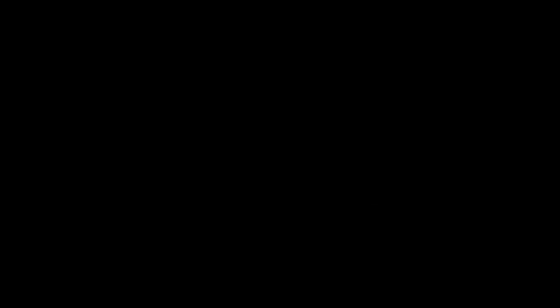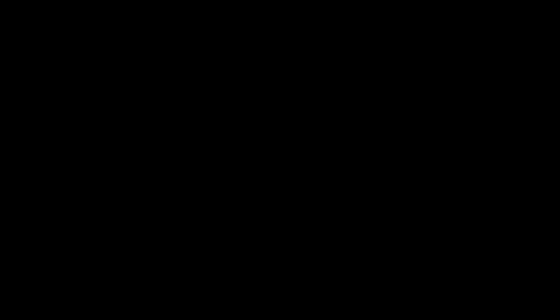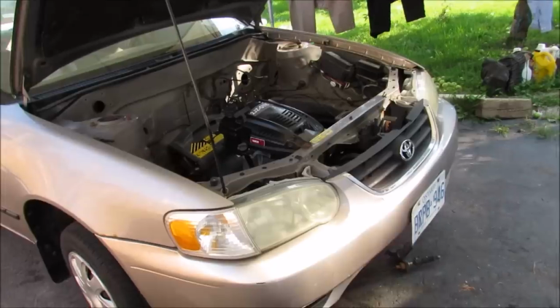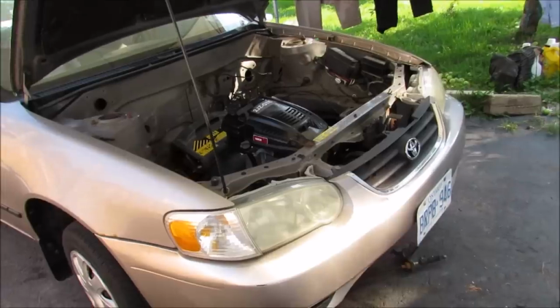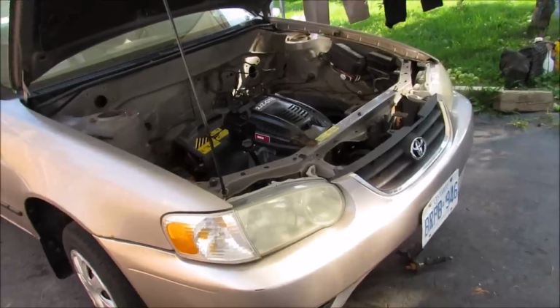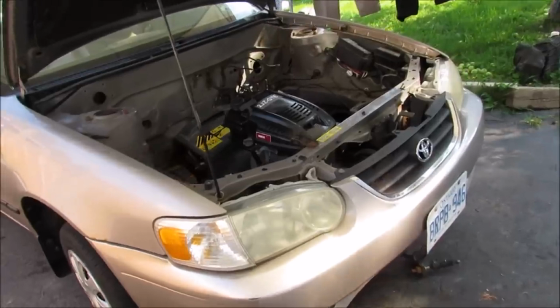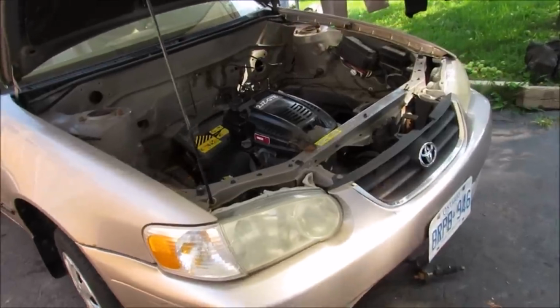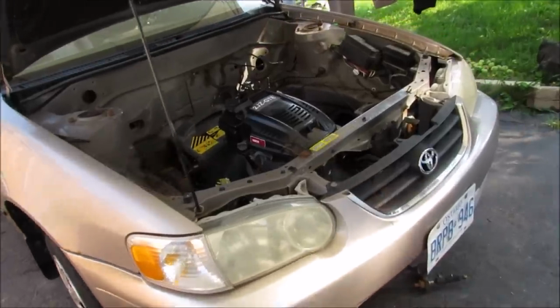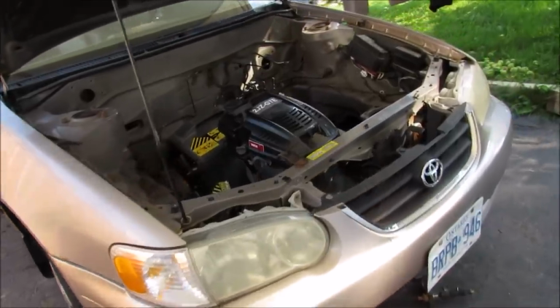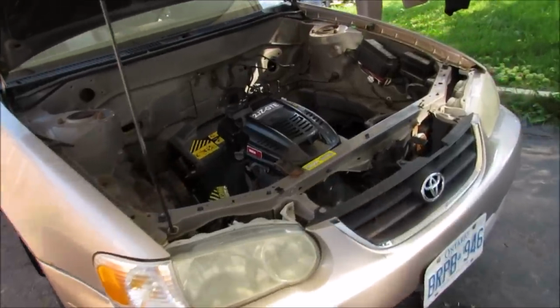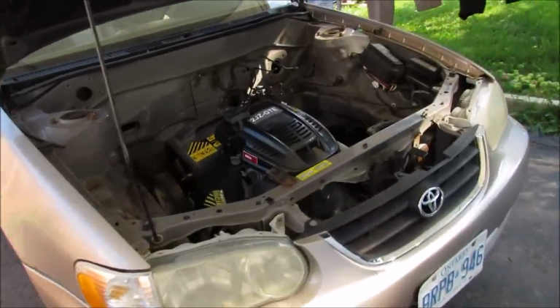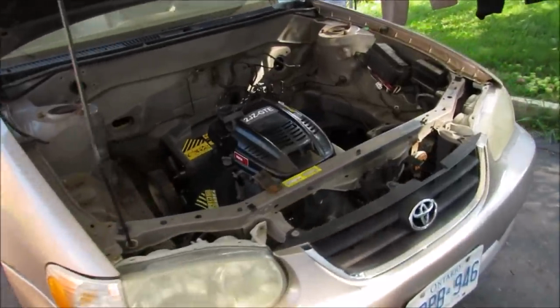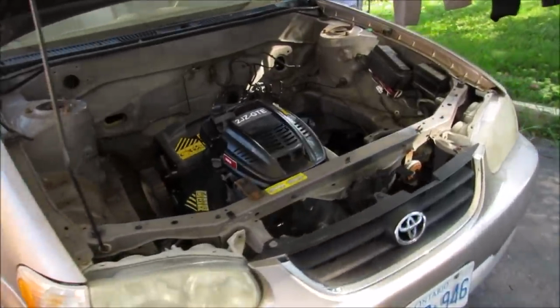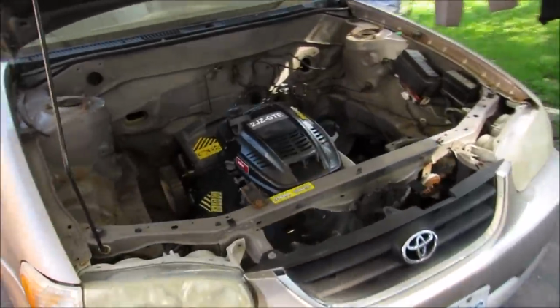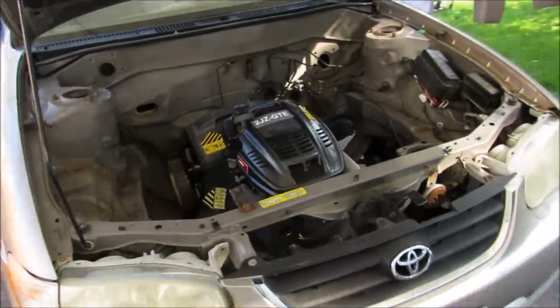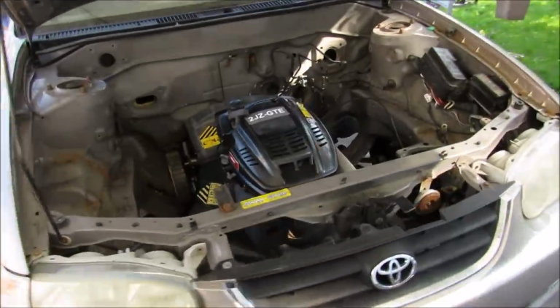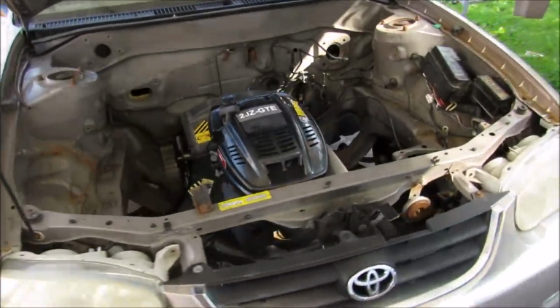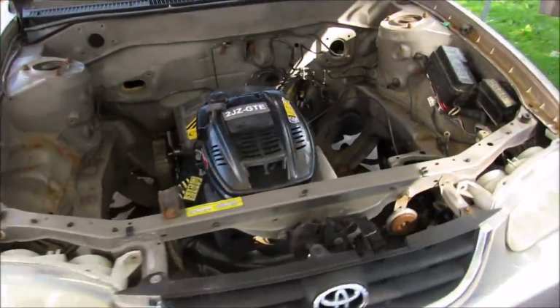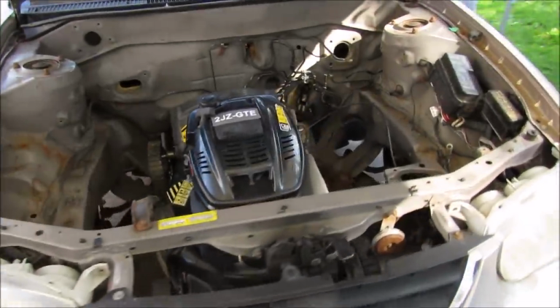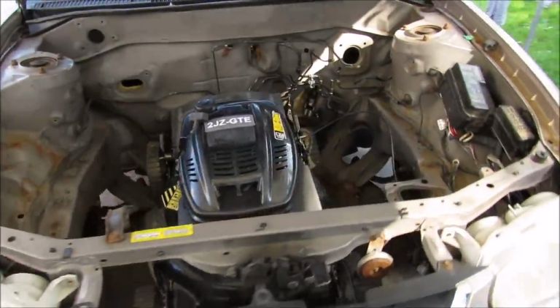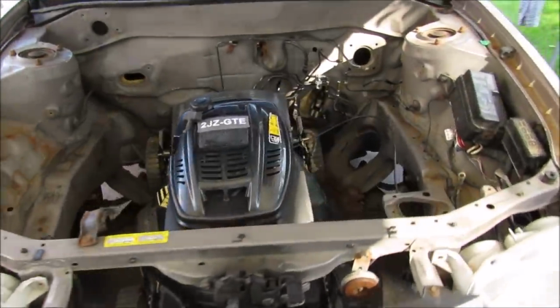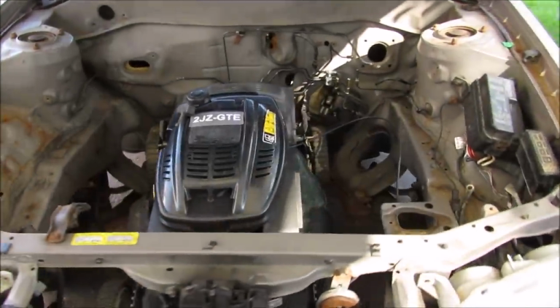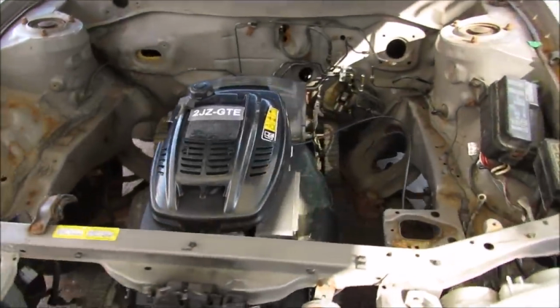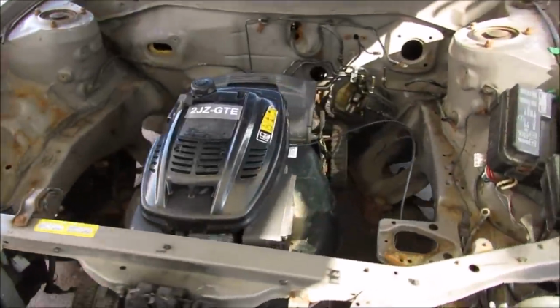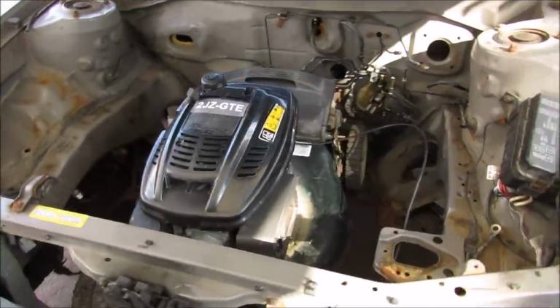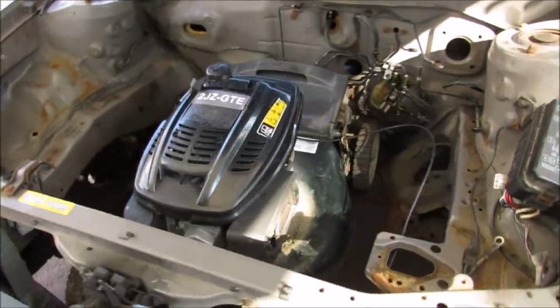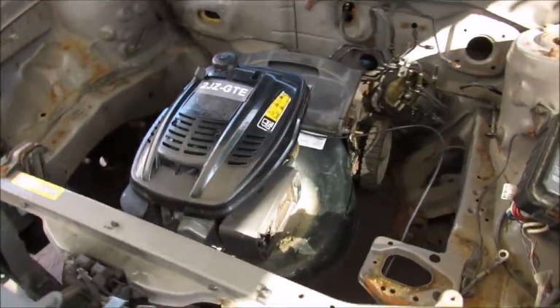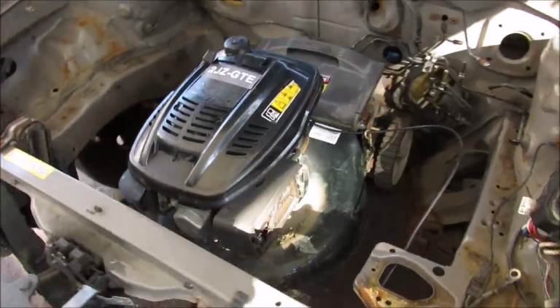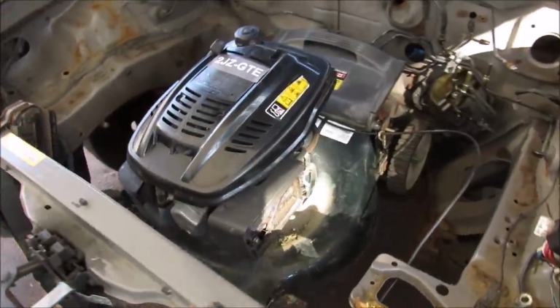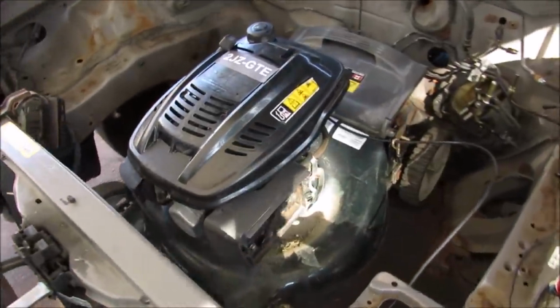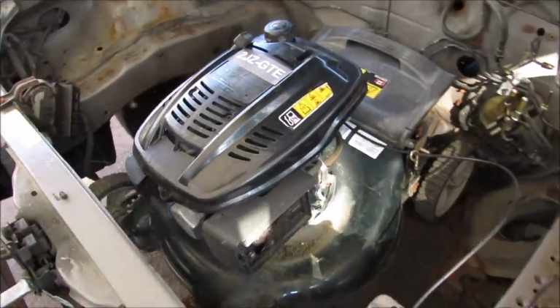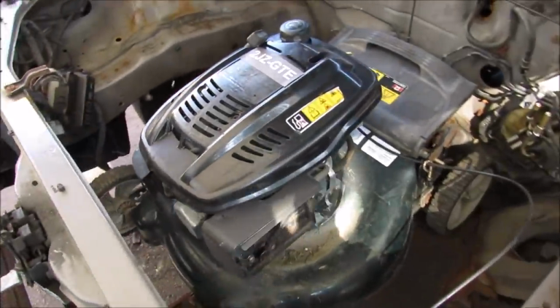Stay tuned because next time I'm going to show you how to swap a 2JZ engine into your Toyota Corolla.